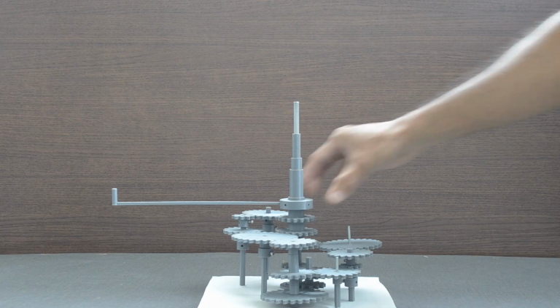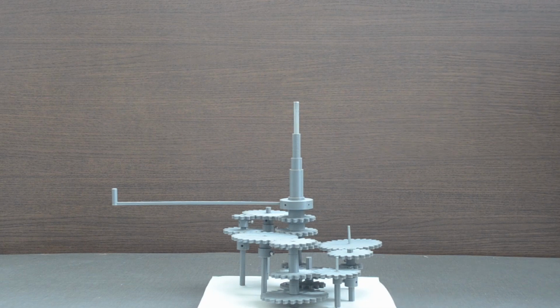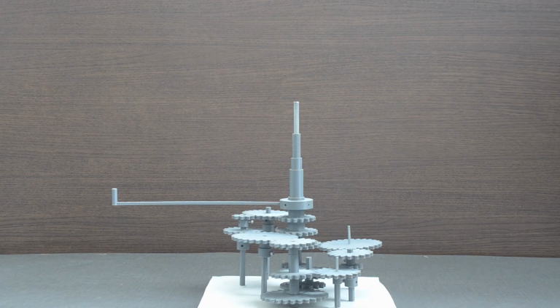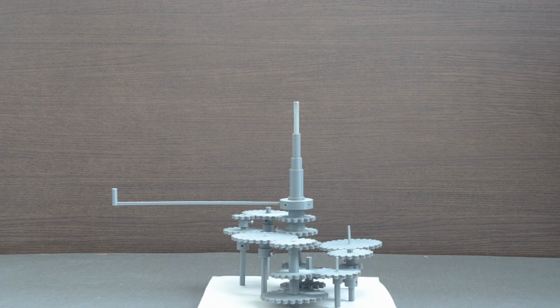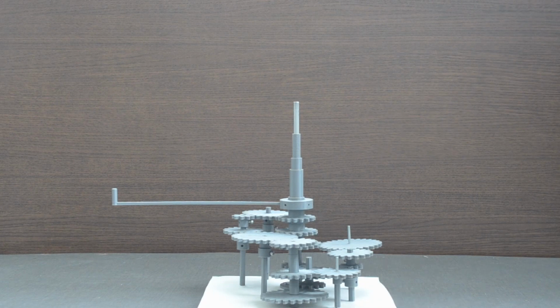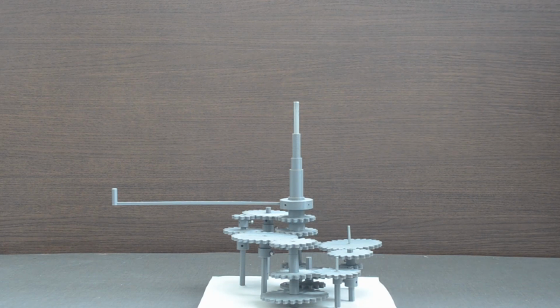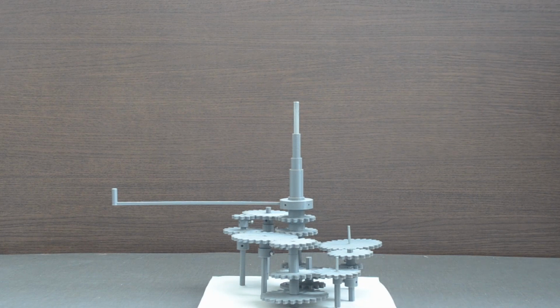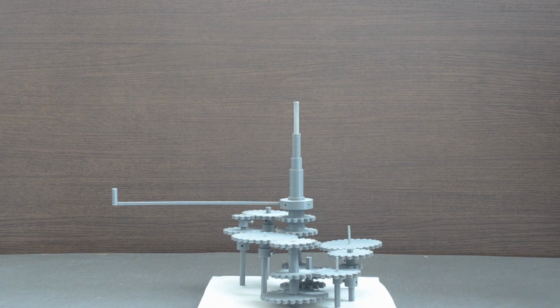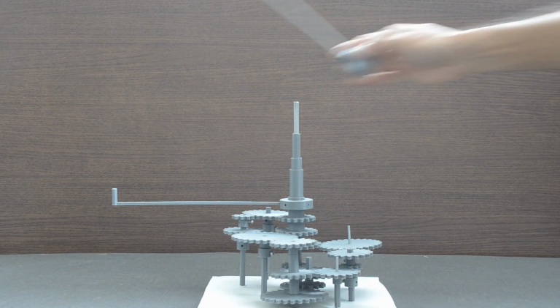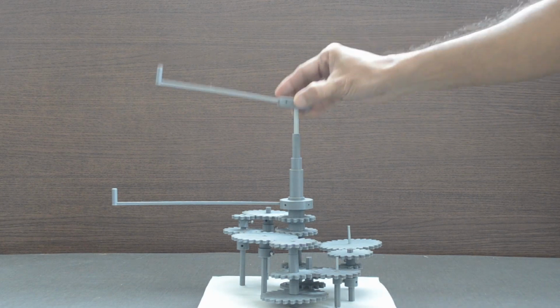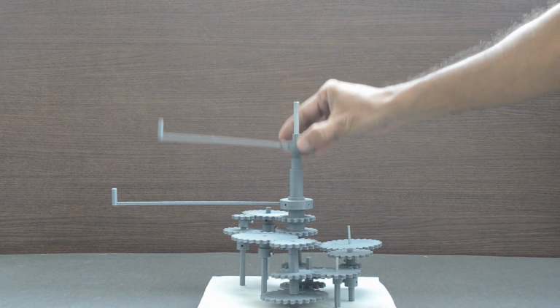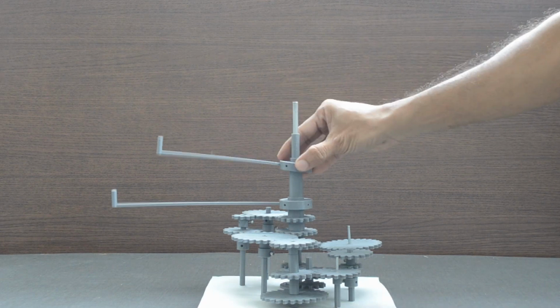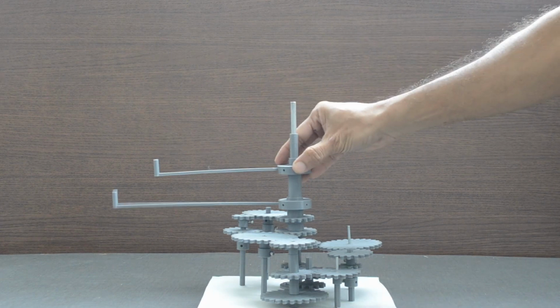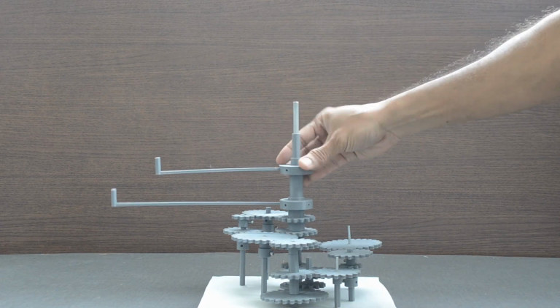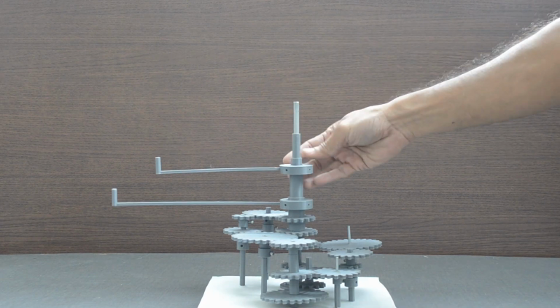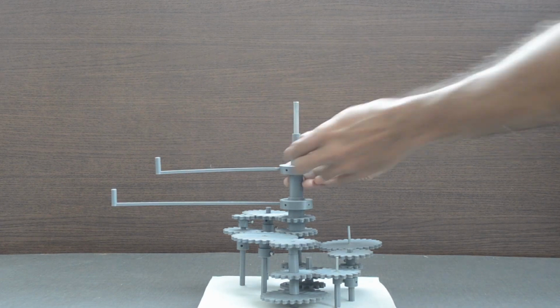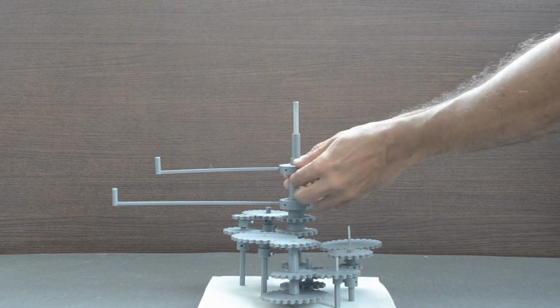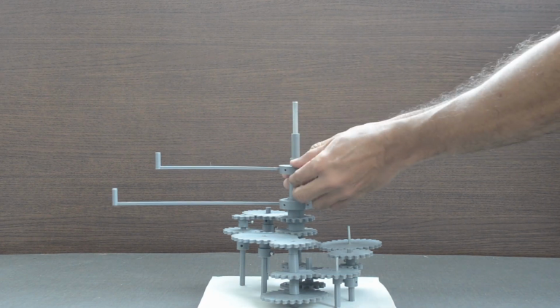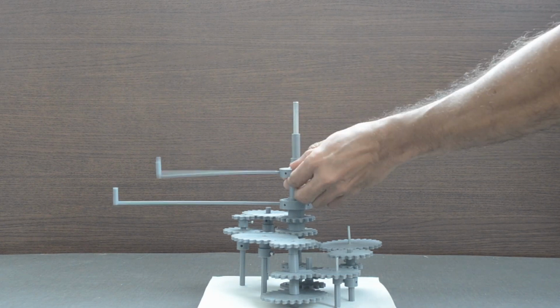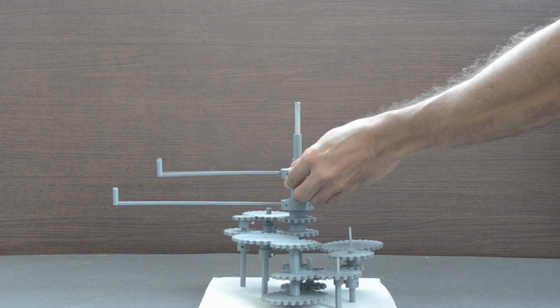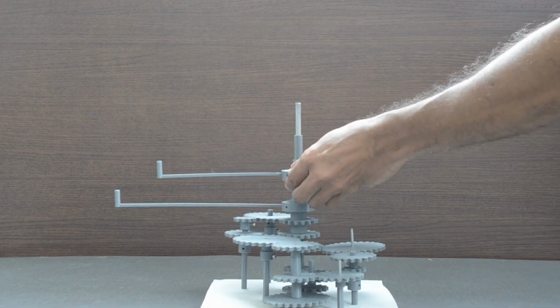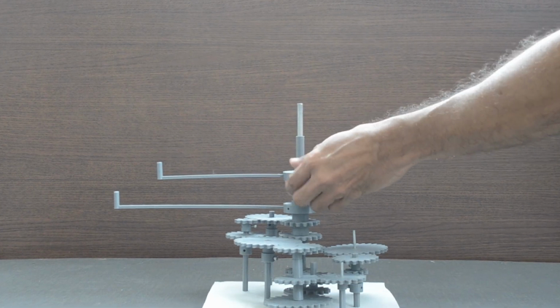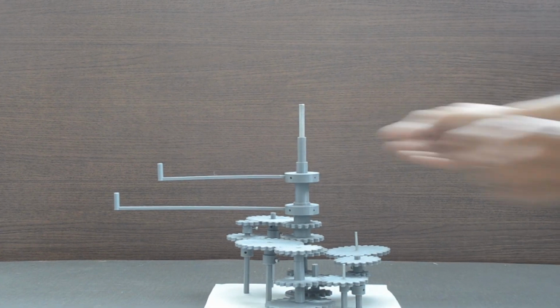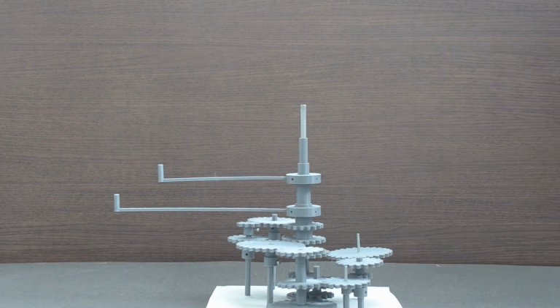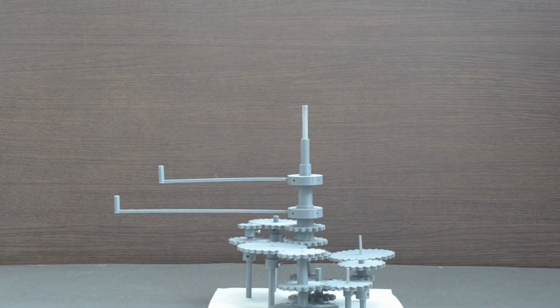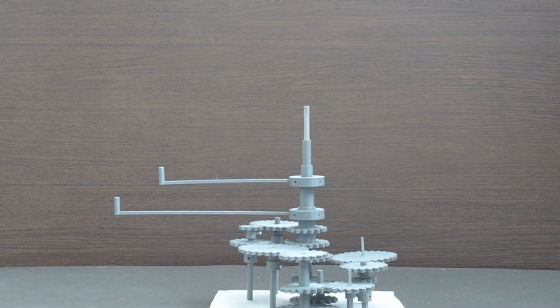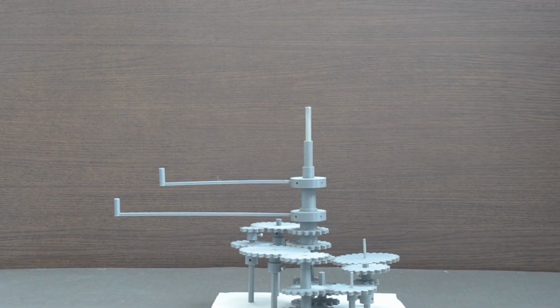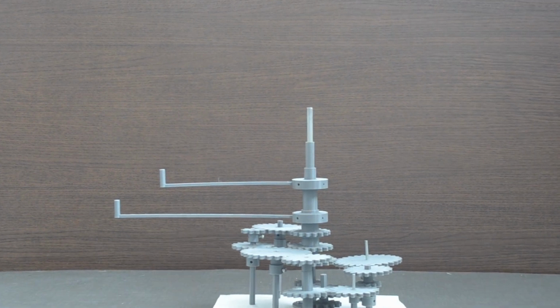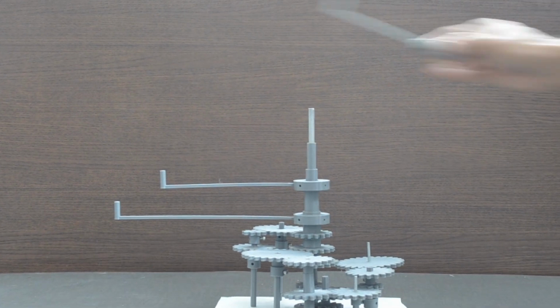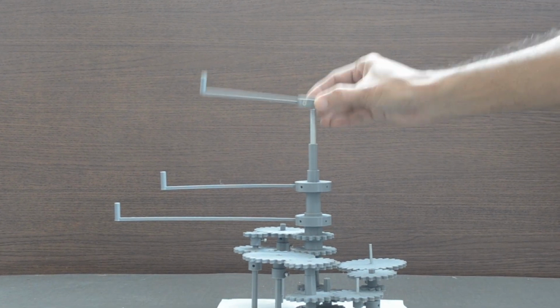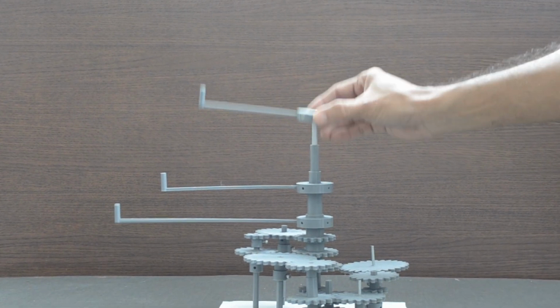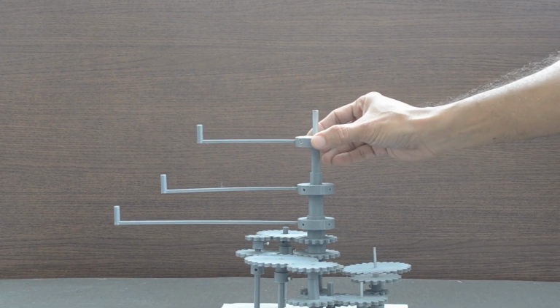To keep long axles lighter, I decided to 3D print part of them.